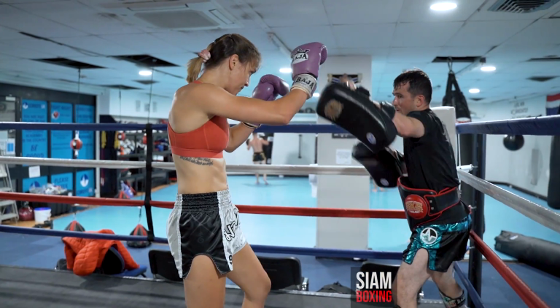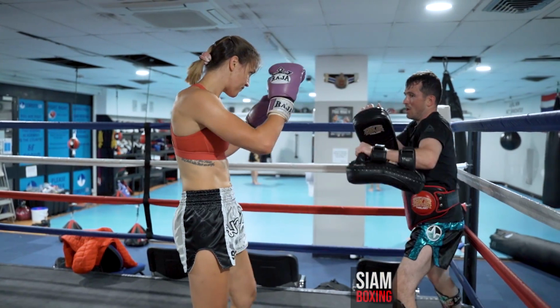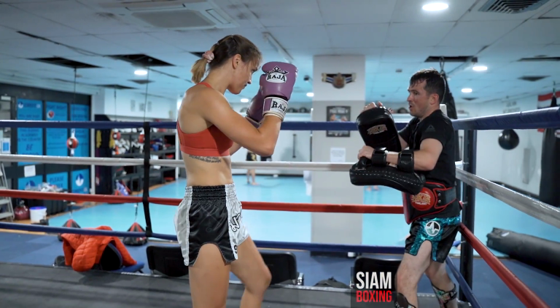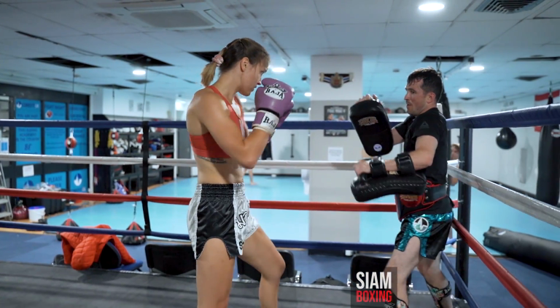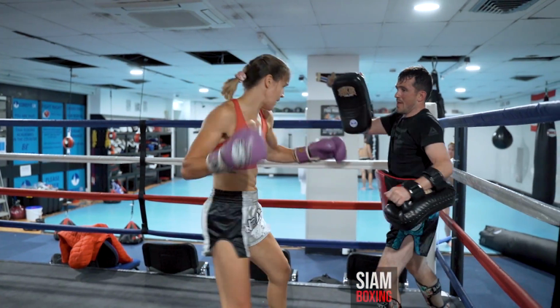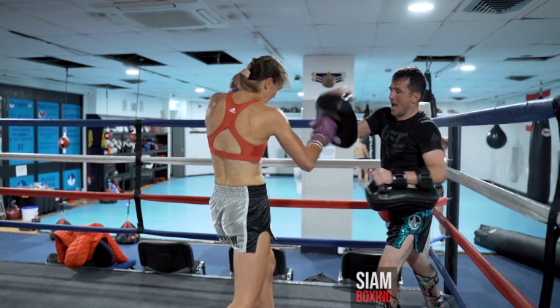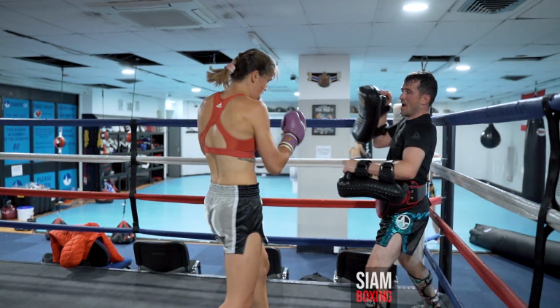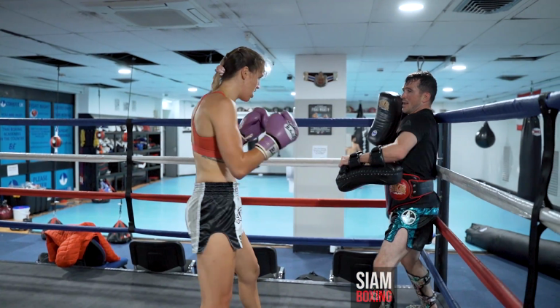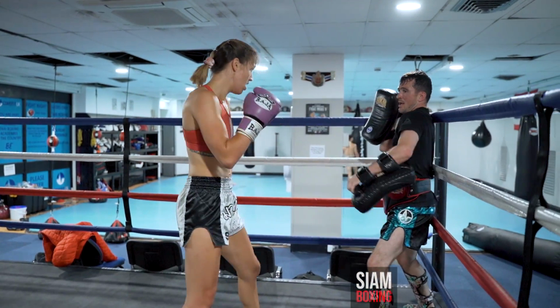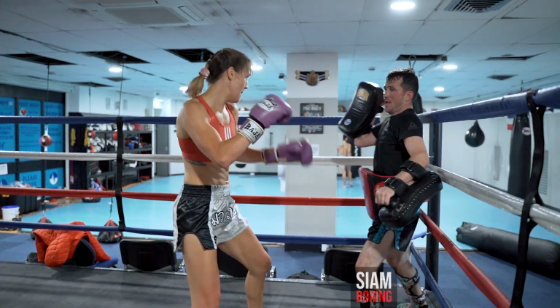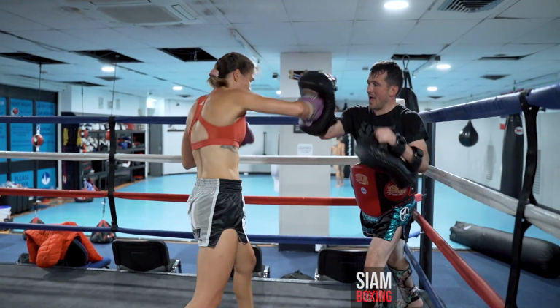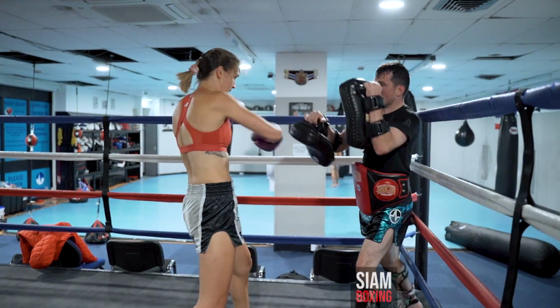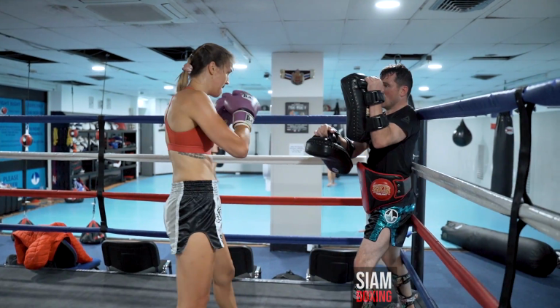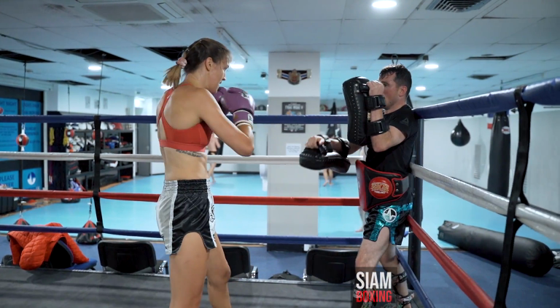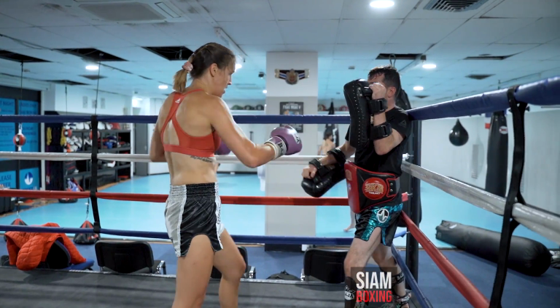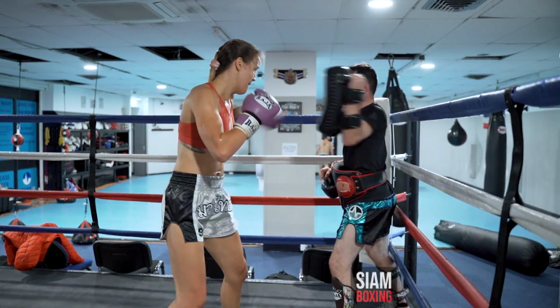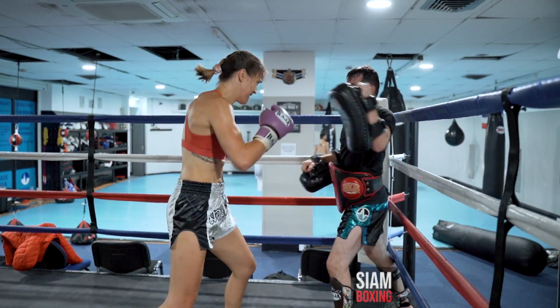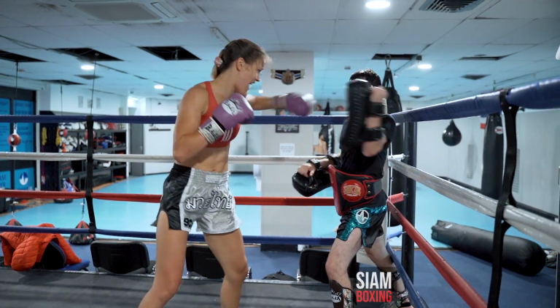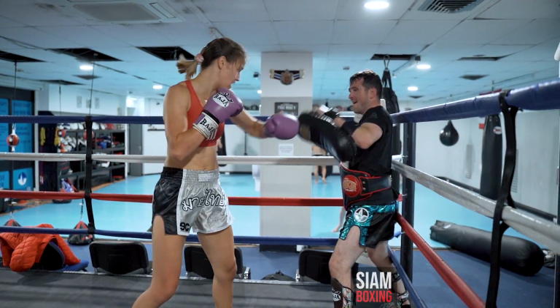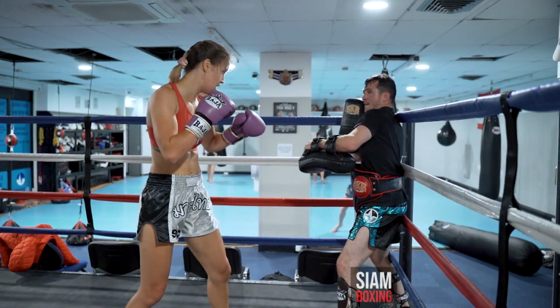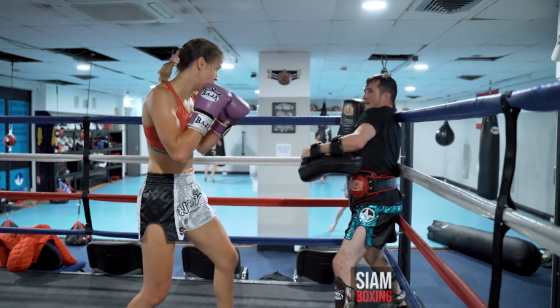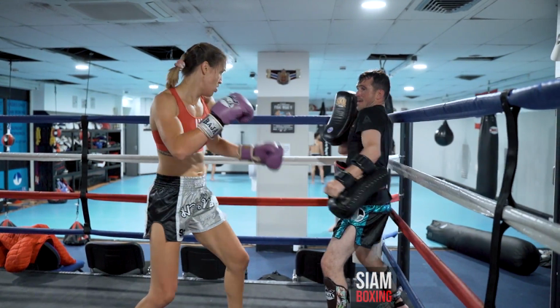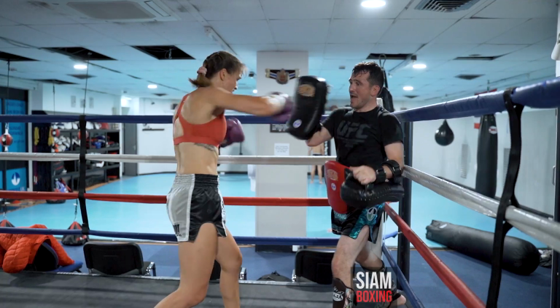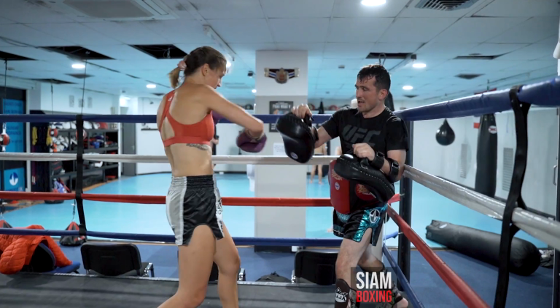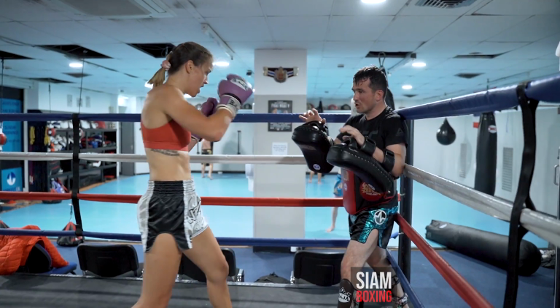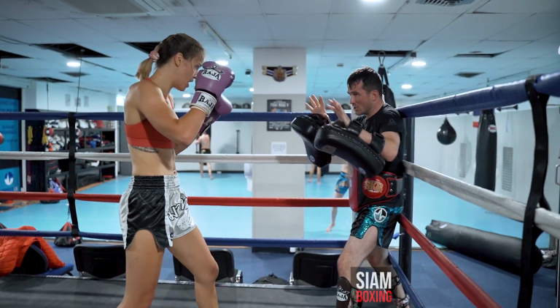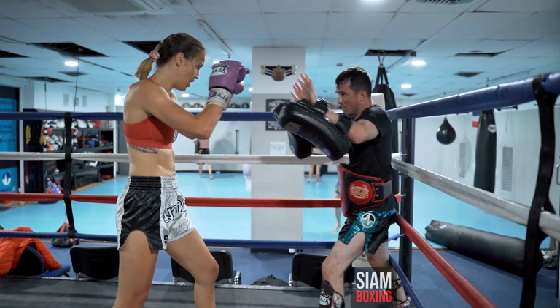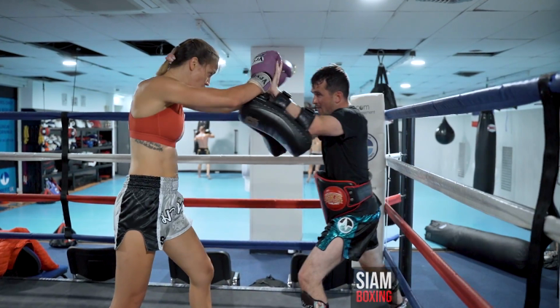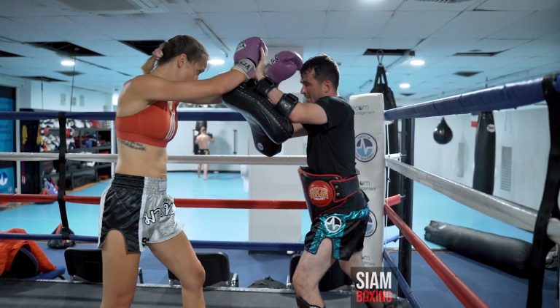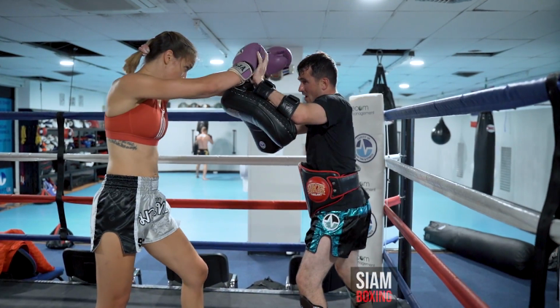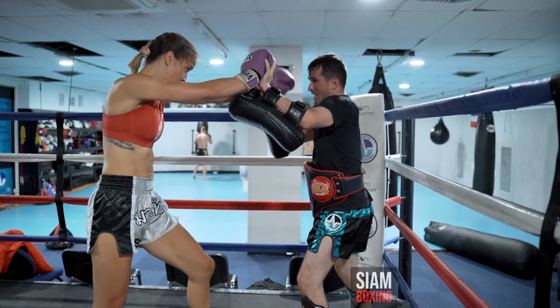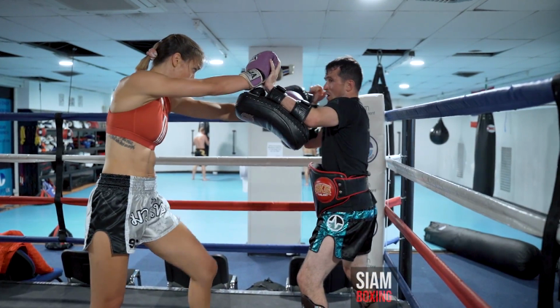Up we go. Right hand. One, two. One. Elbow.